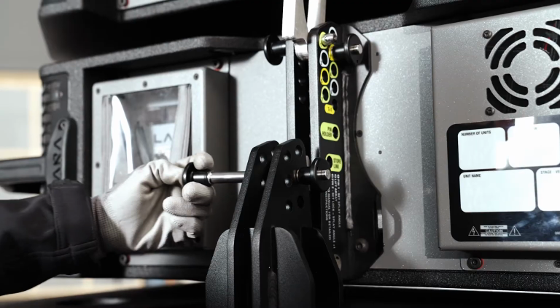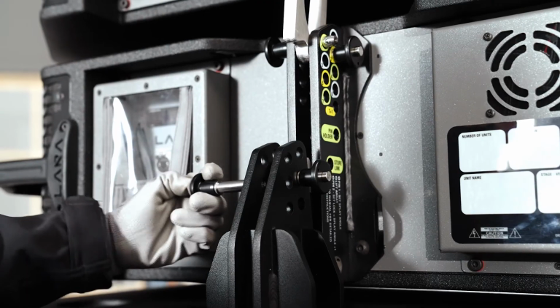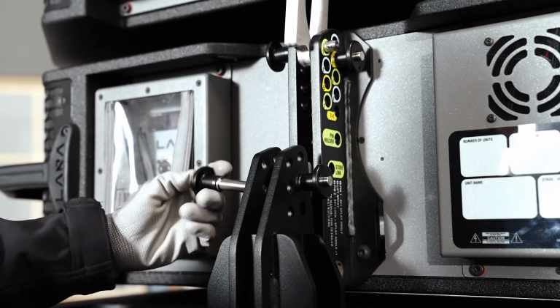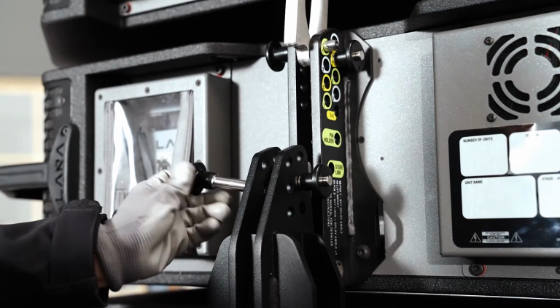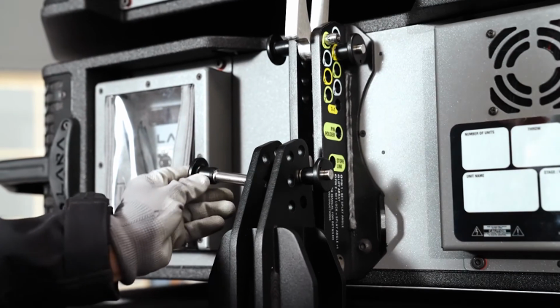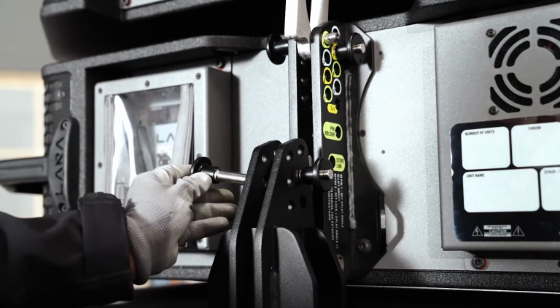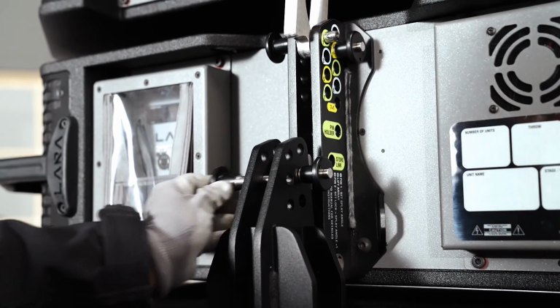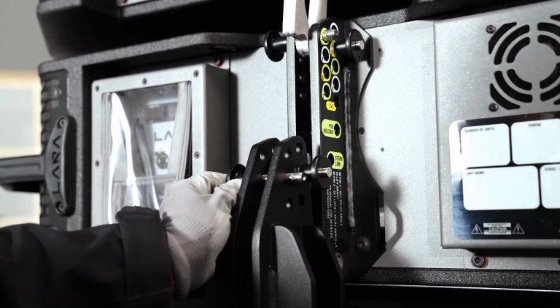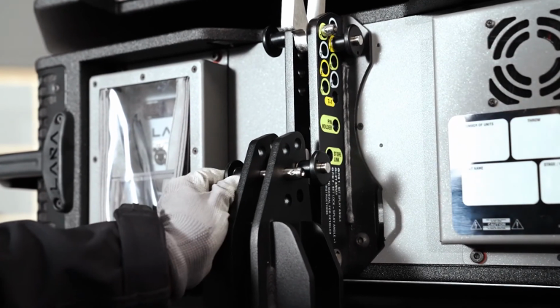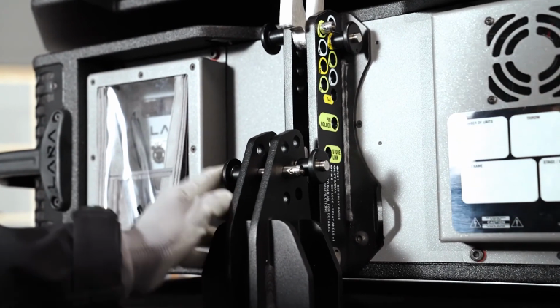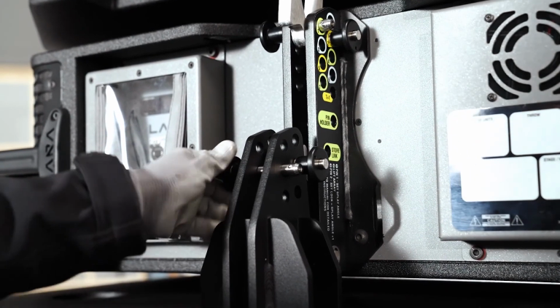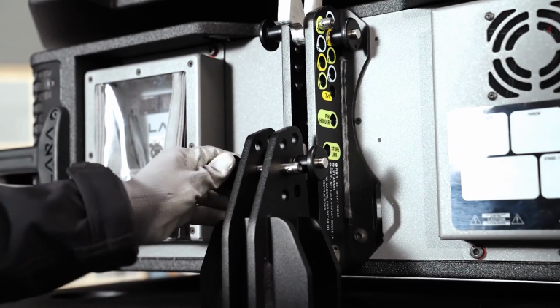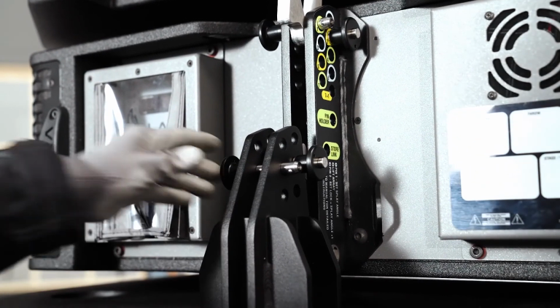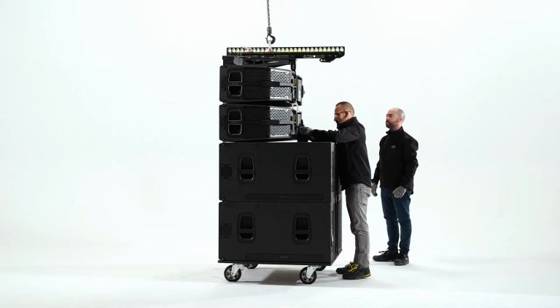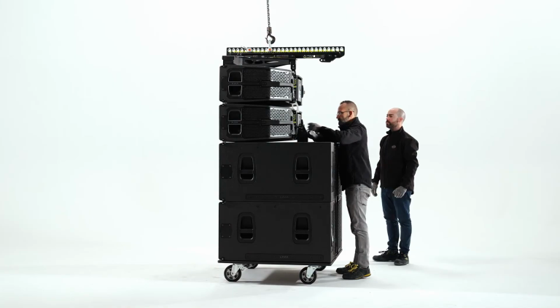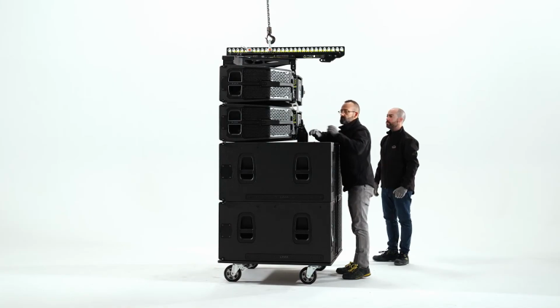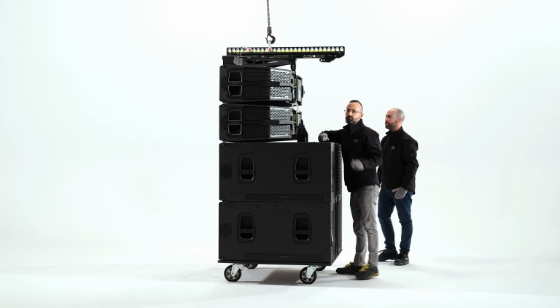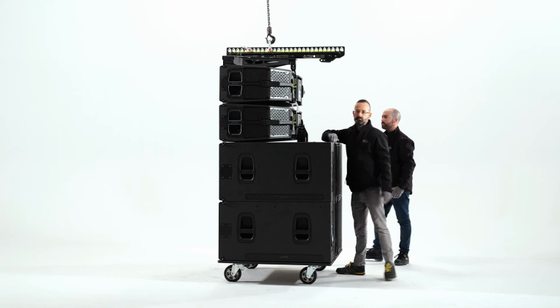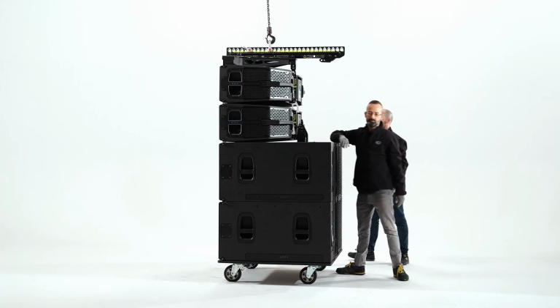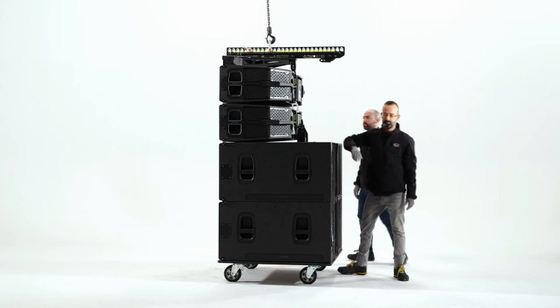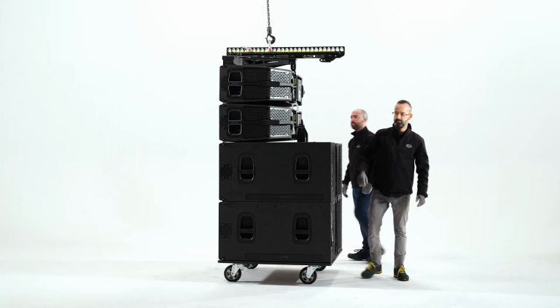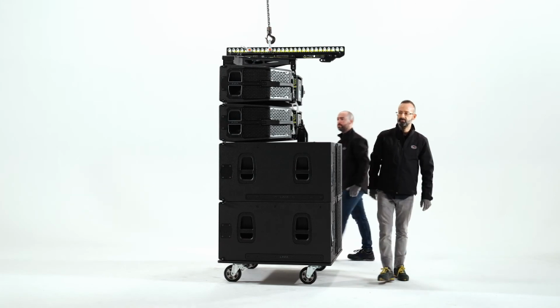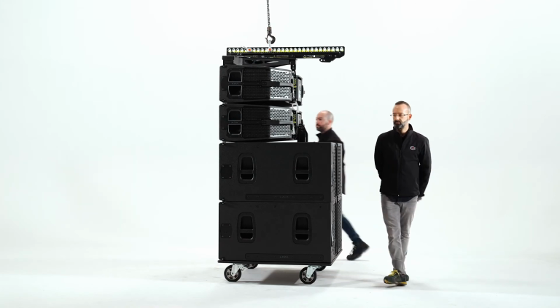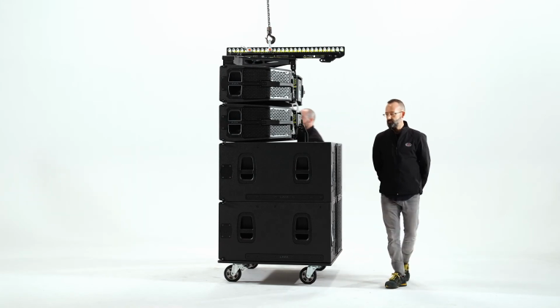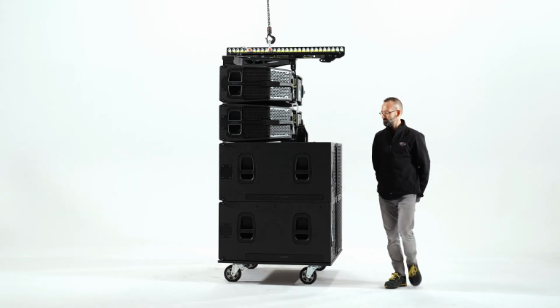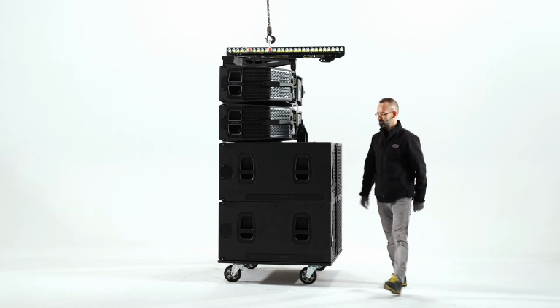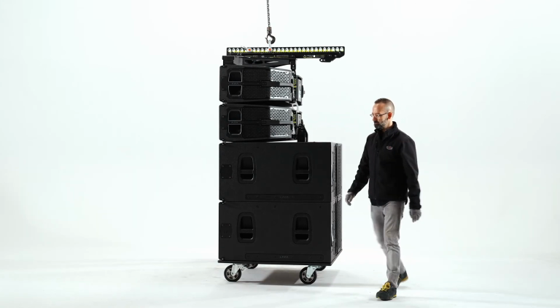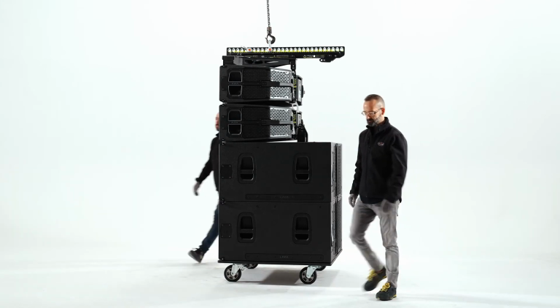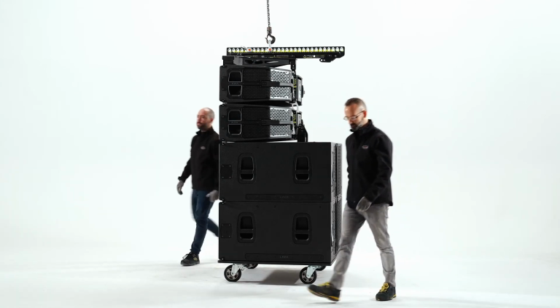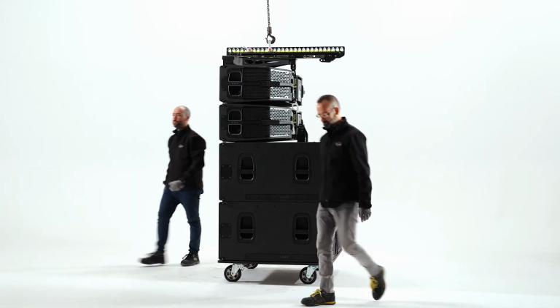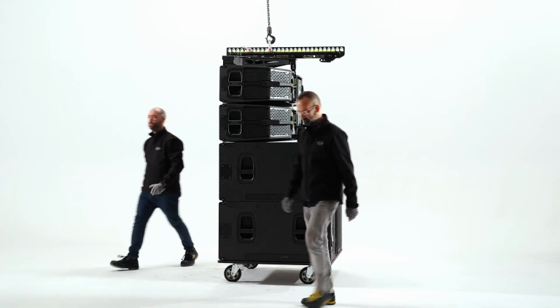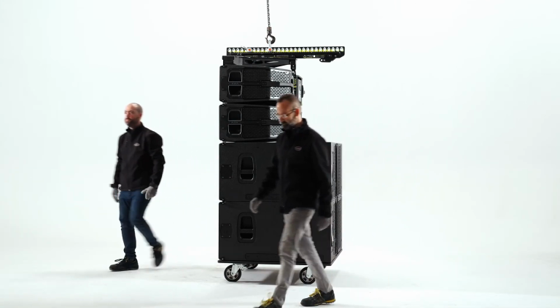Finally, fully lower the LARA cabinets and secure with the second pin, by placing it opposite the first pin to lock the position.